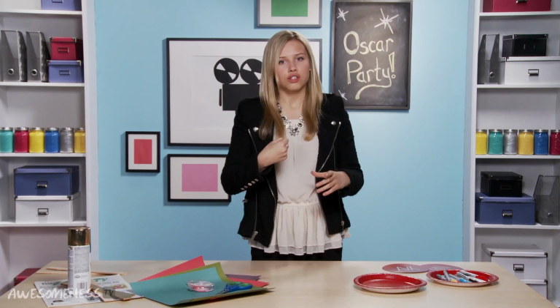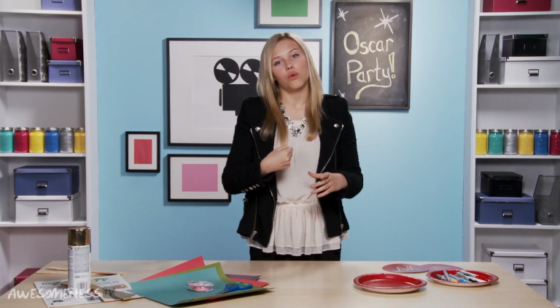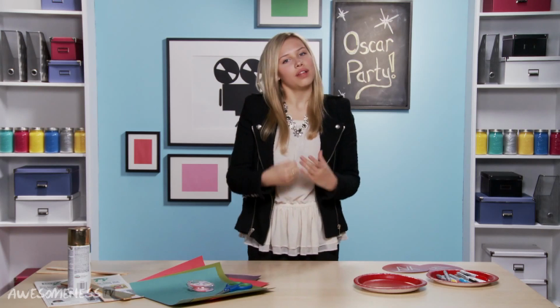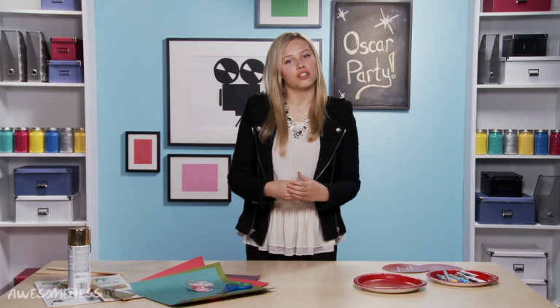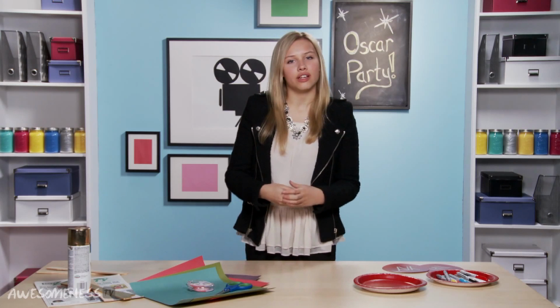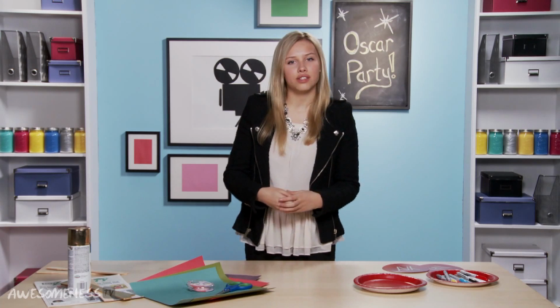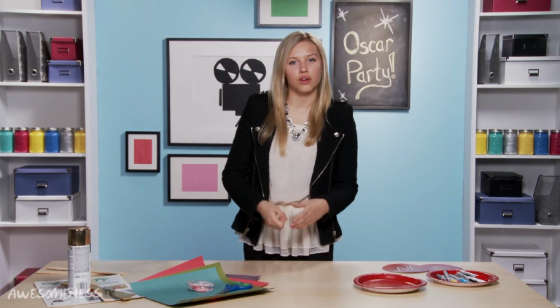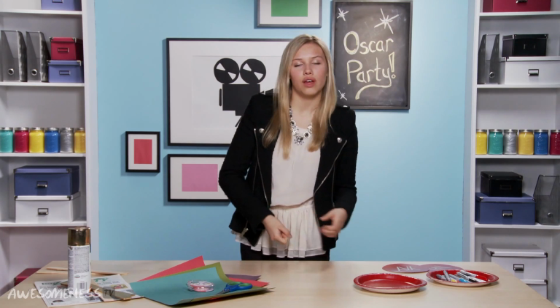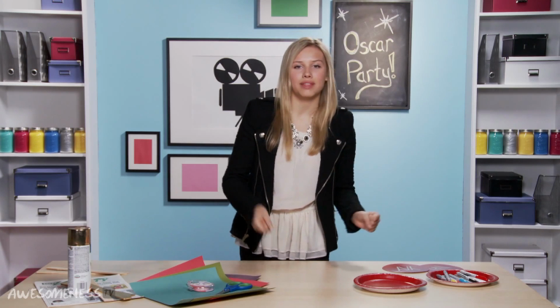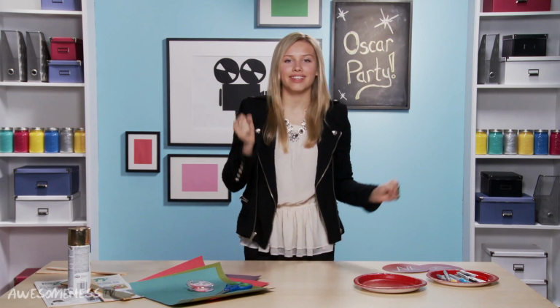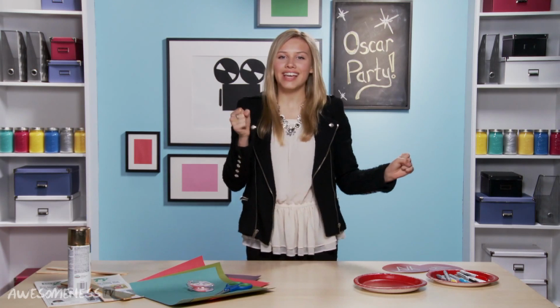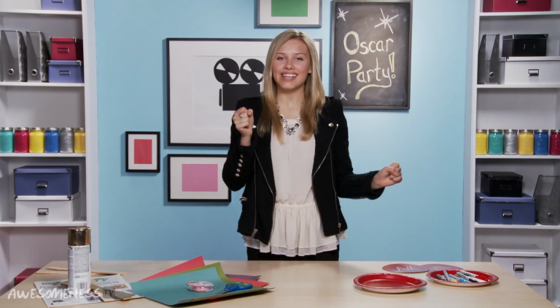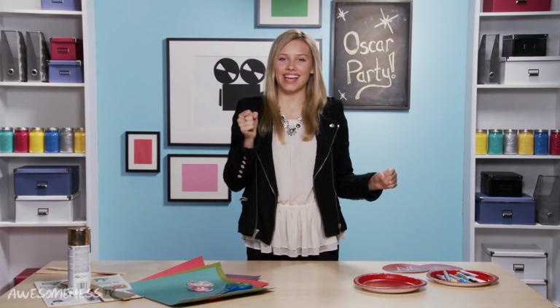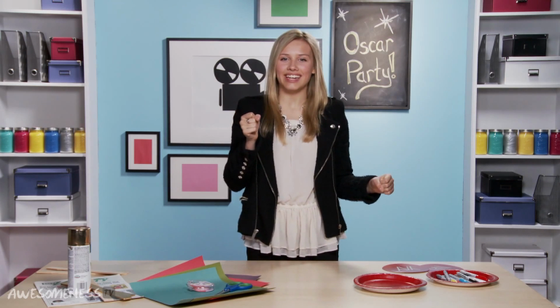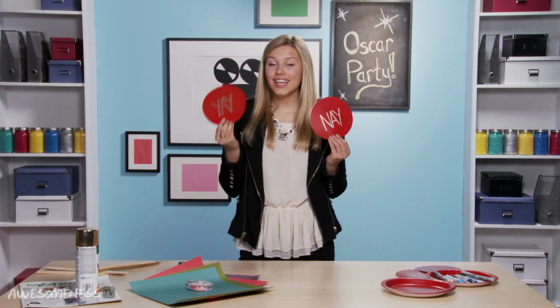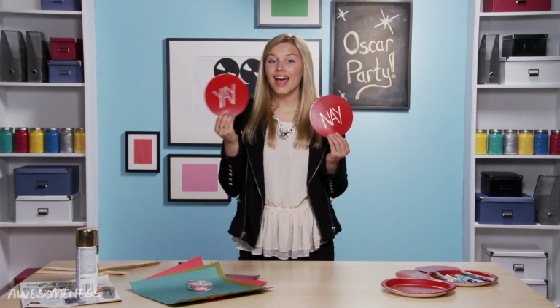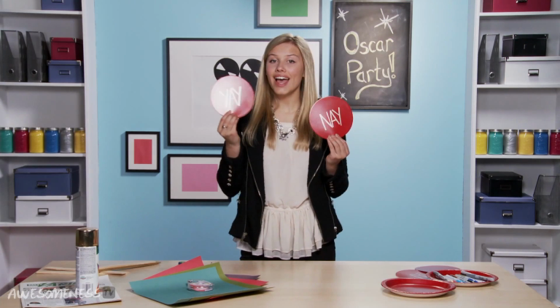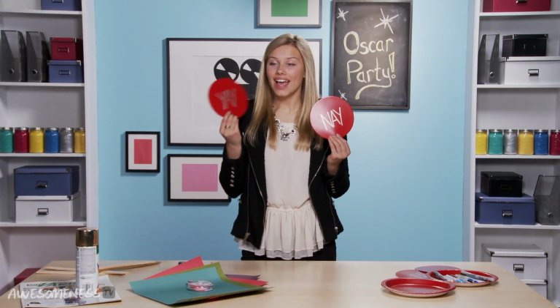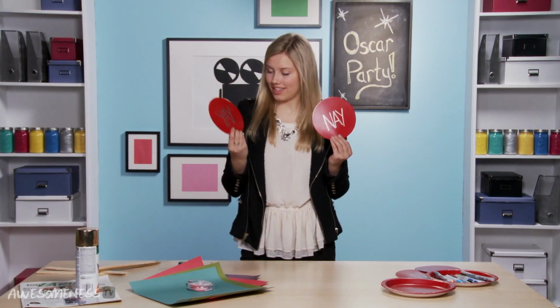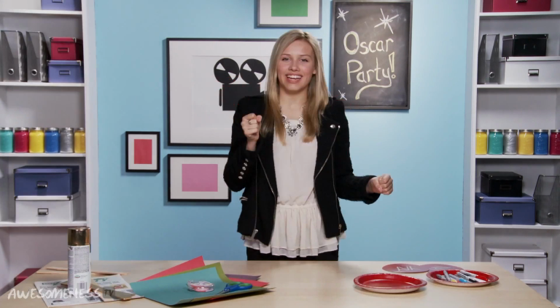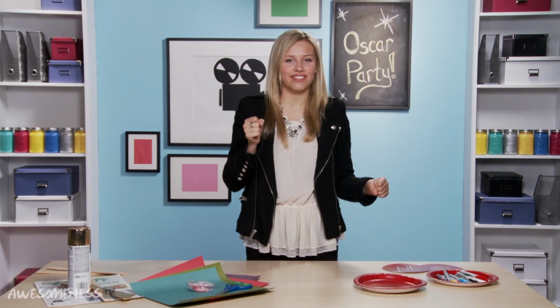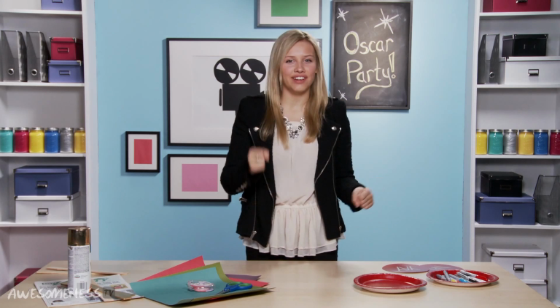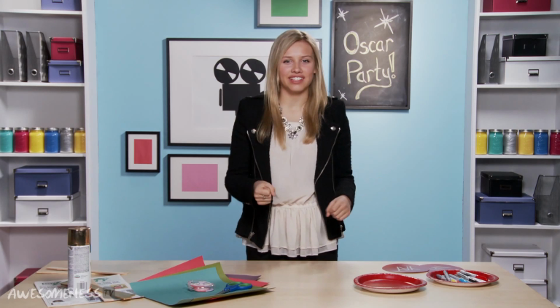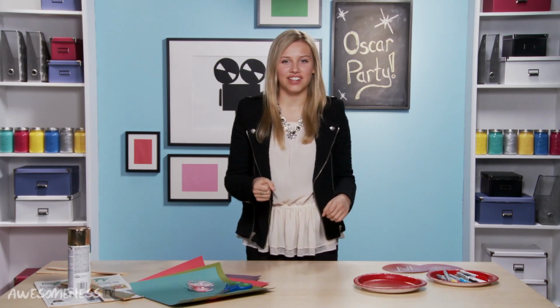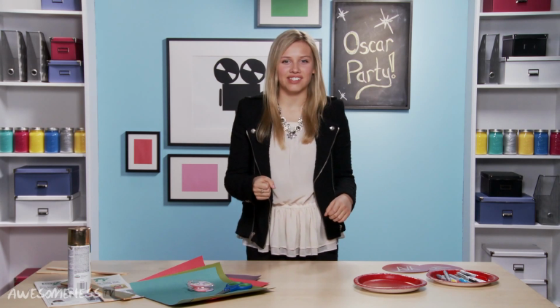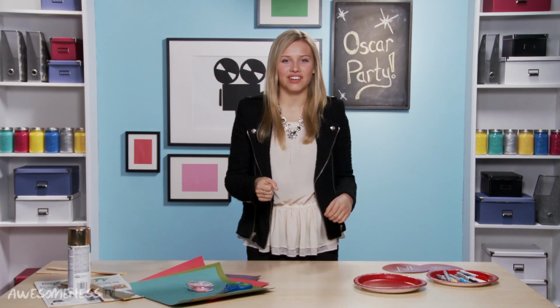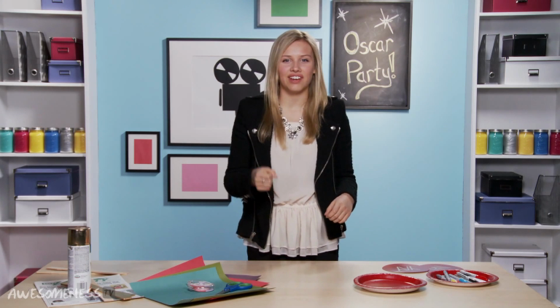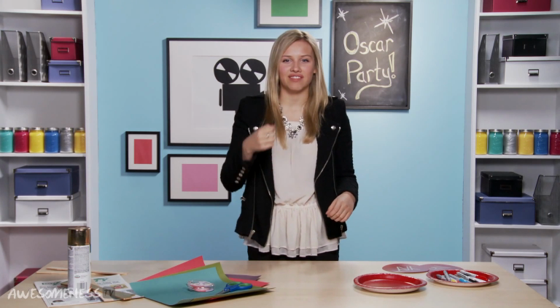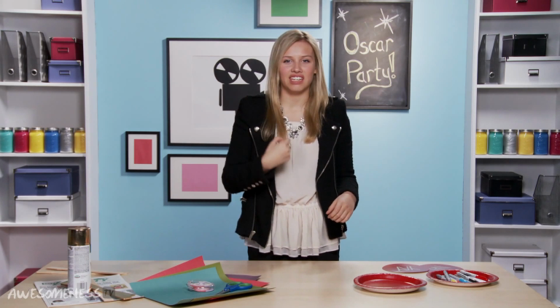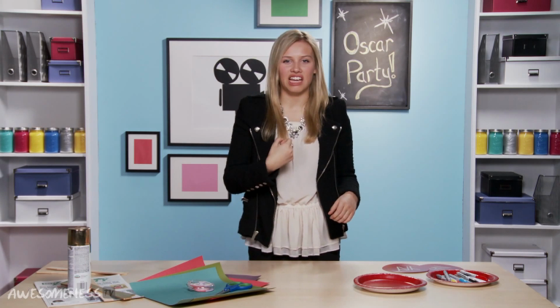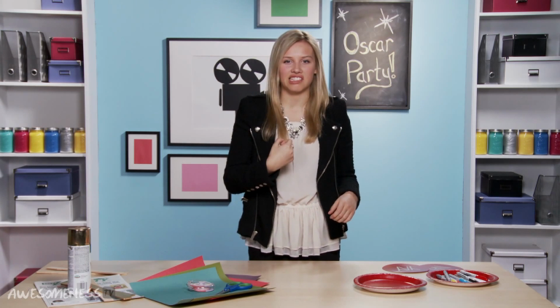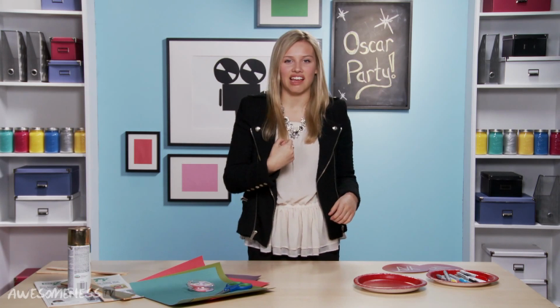So when you like the dress you can hold up the yay side. Yay! And if you don't like the dress you can hold up the nay side.